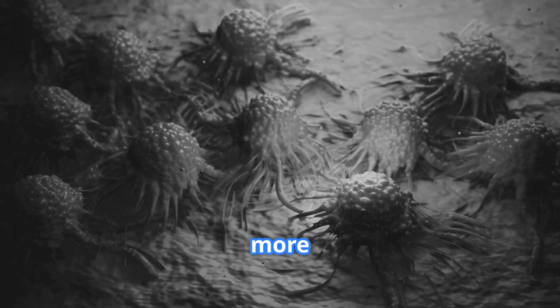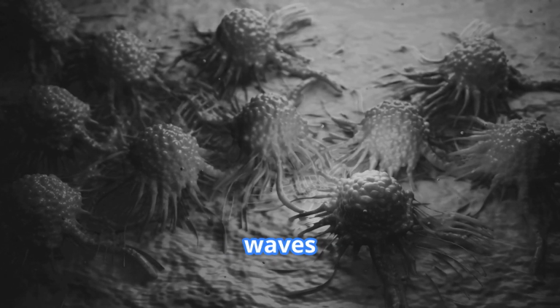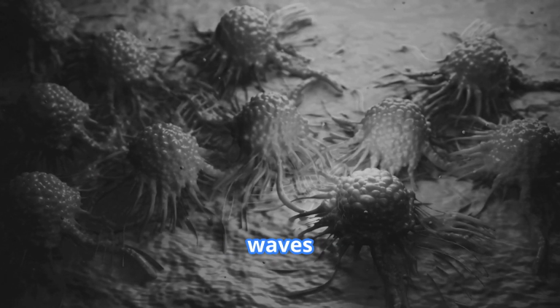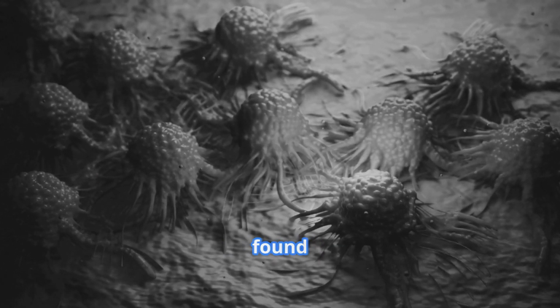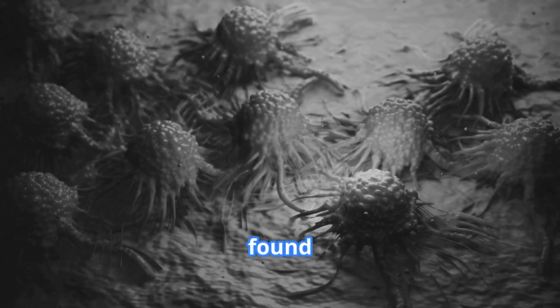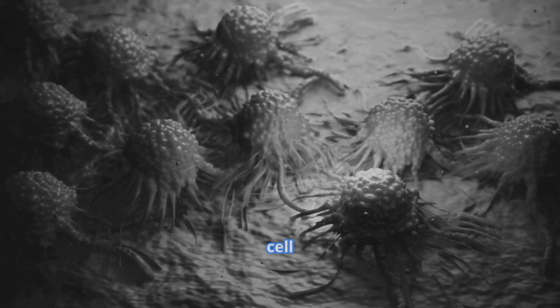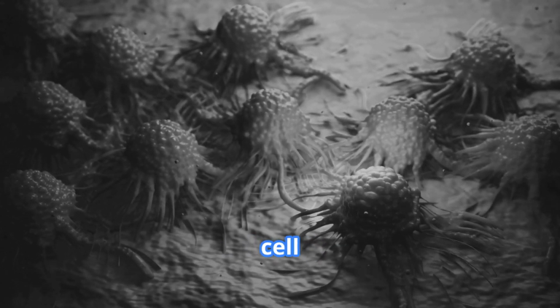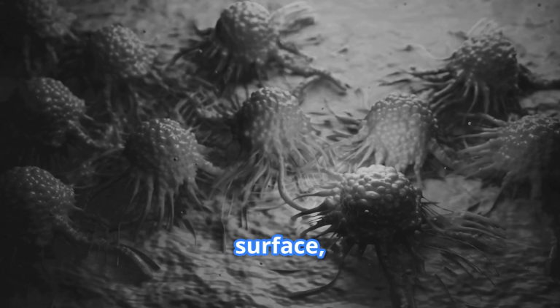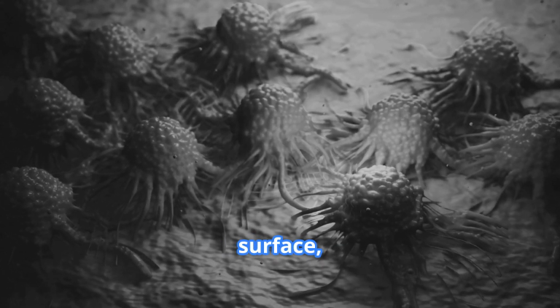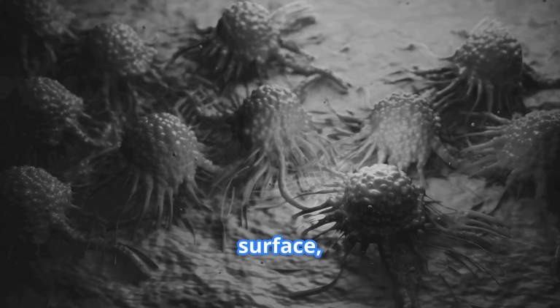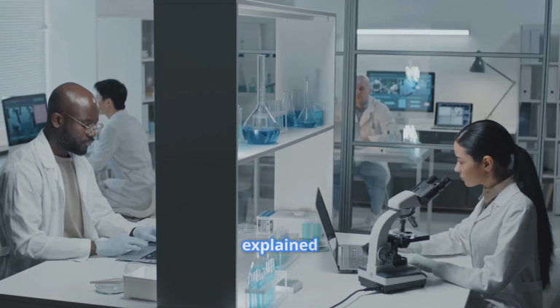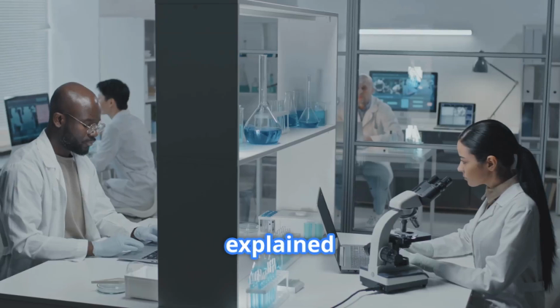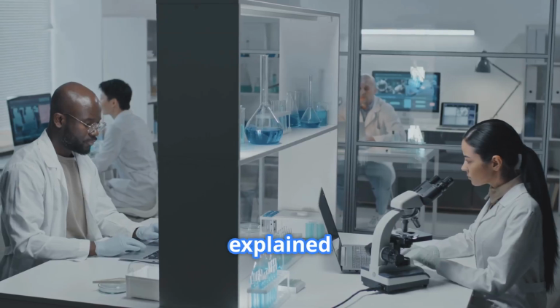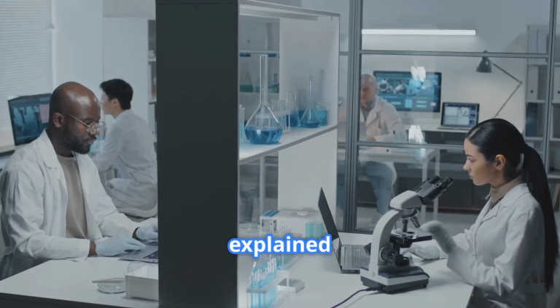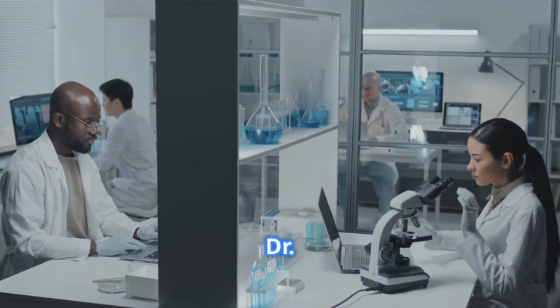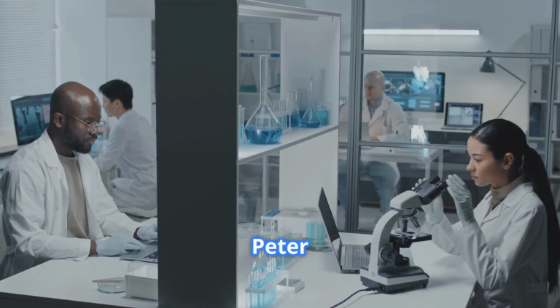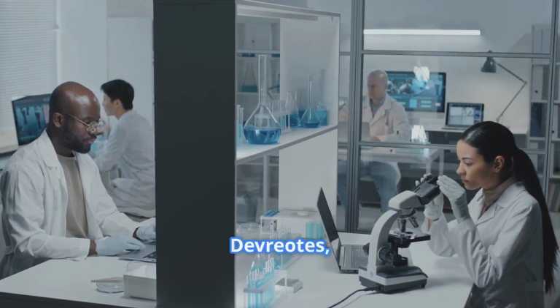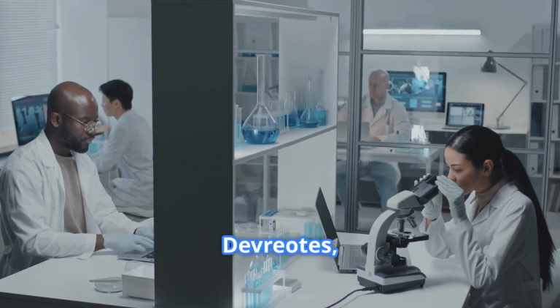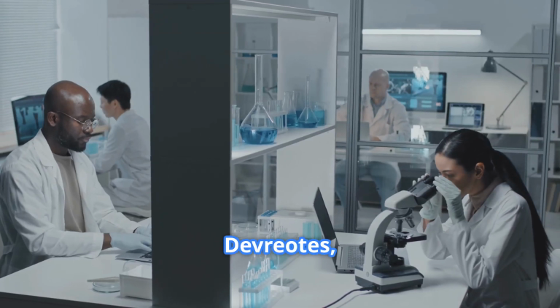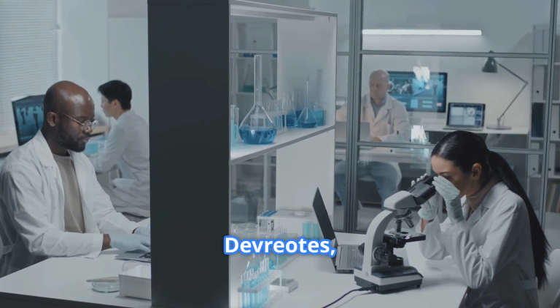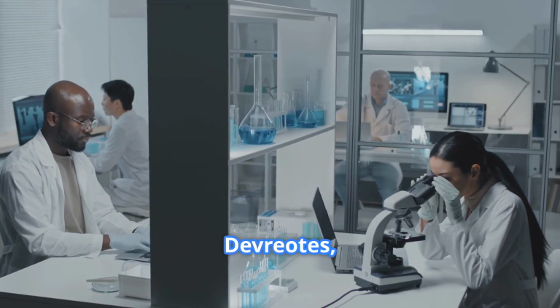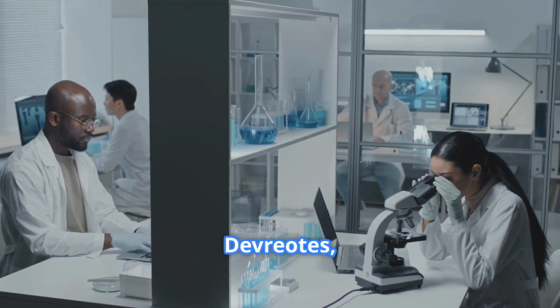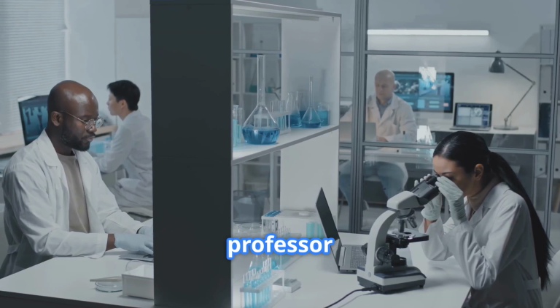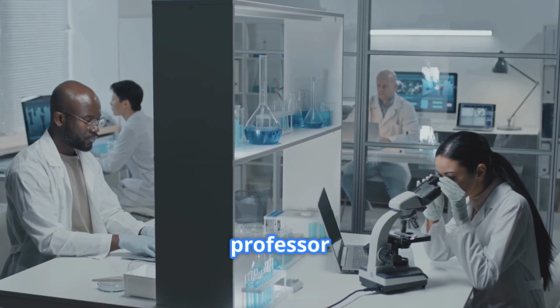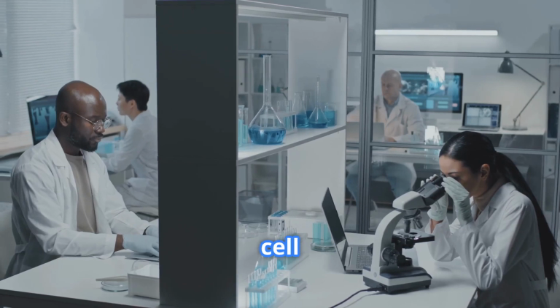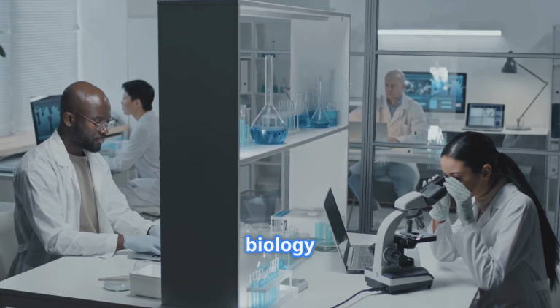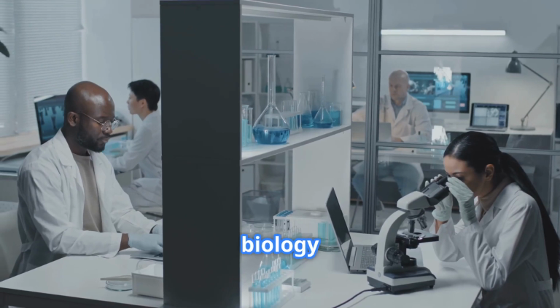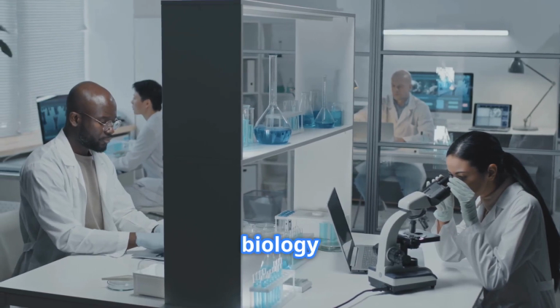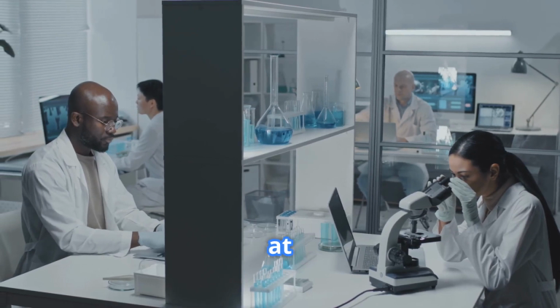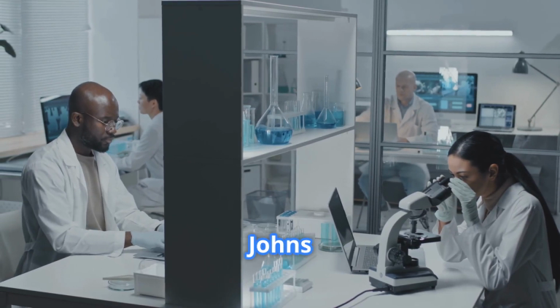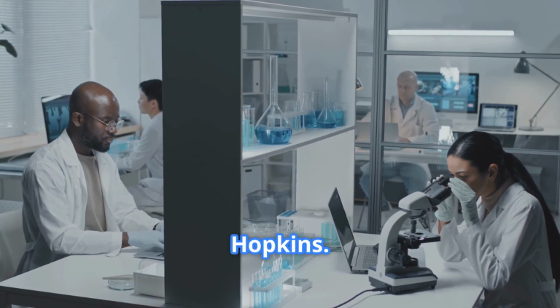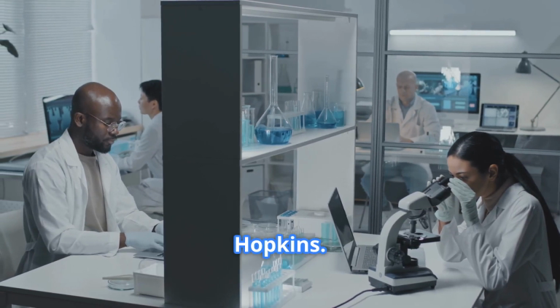The more aggressive the cancer, the more waves we found on the cell surface, explained Dr. Peter DeVriotis, professor of cell biology at Johns Hopkins.